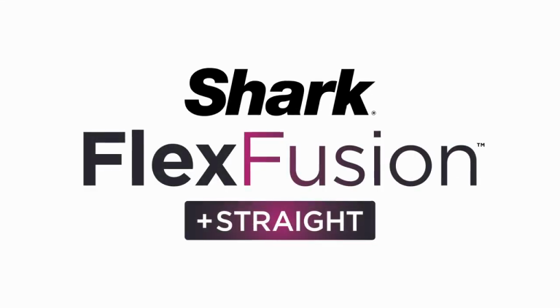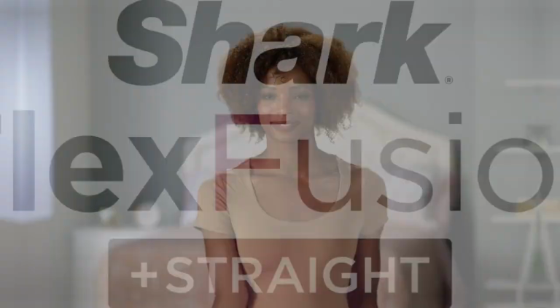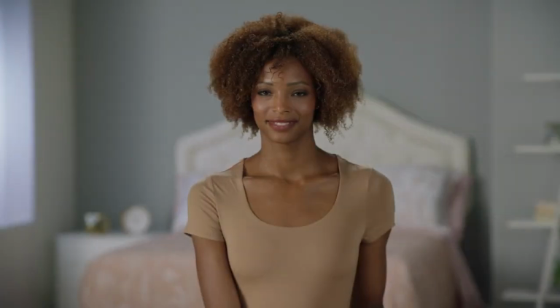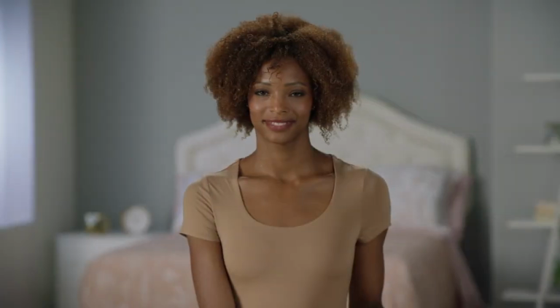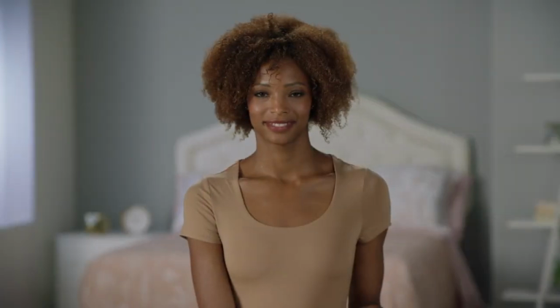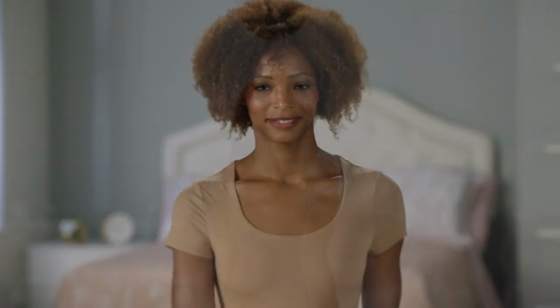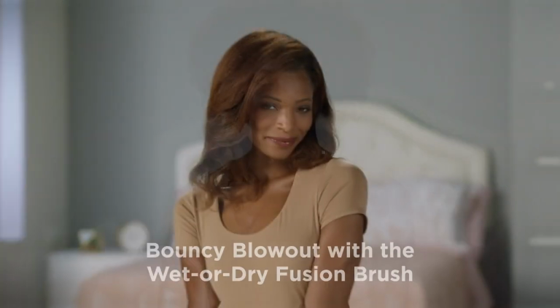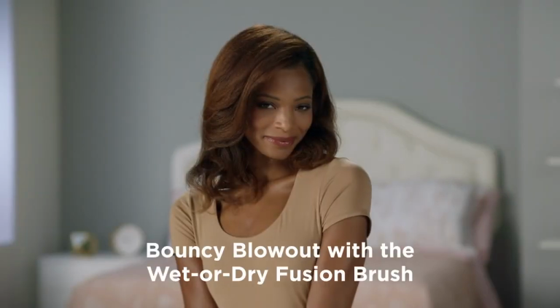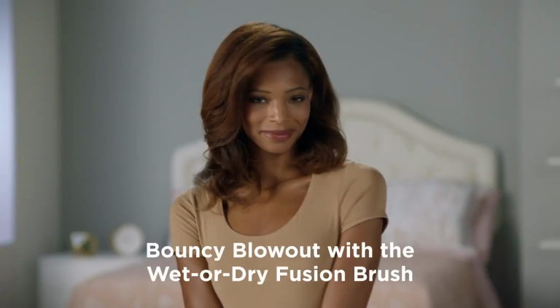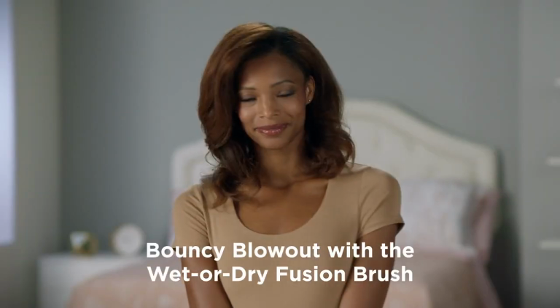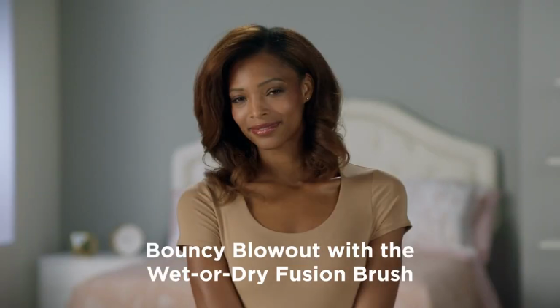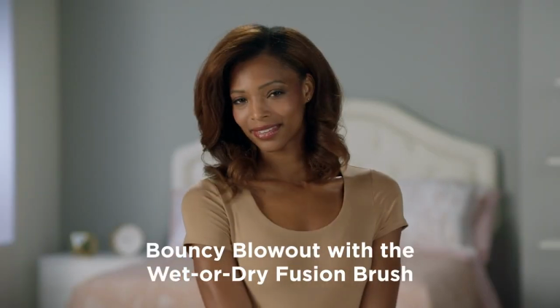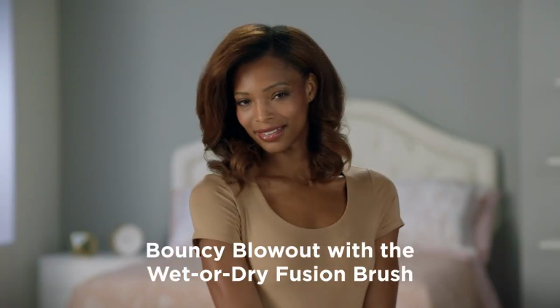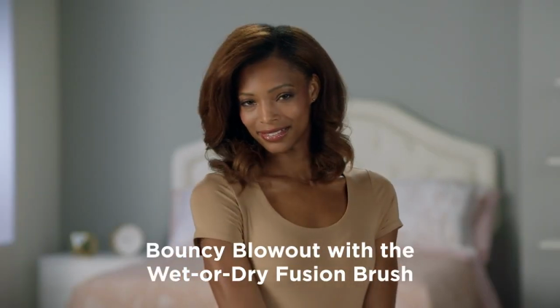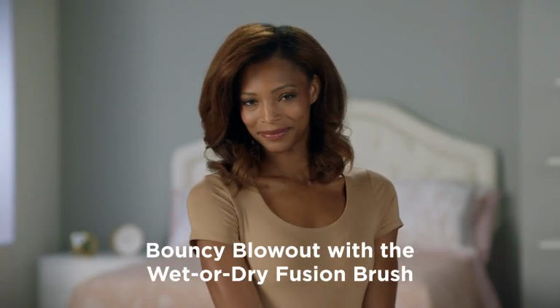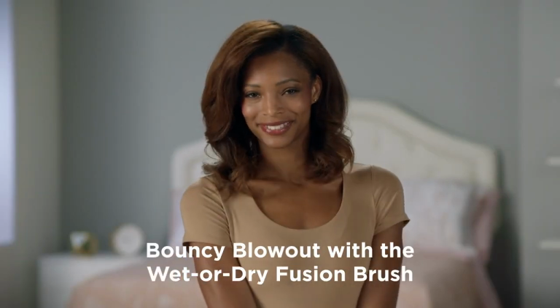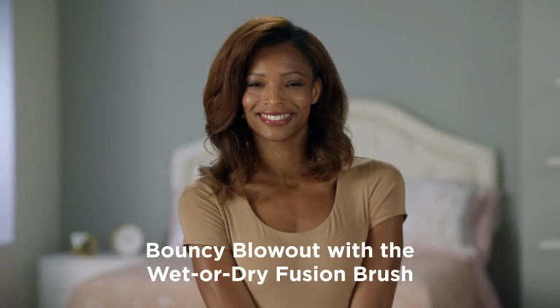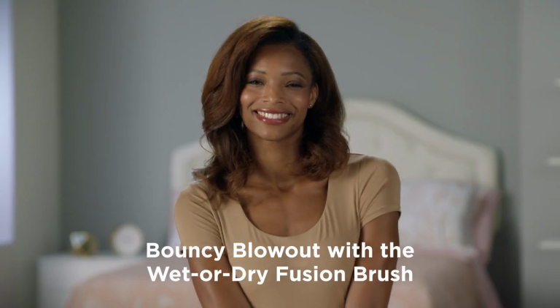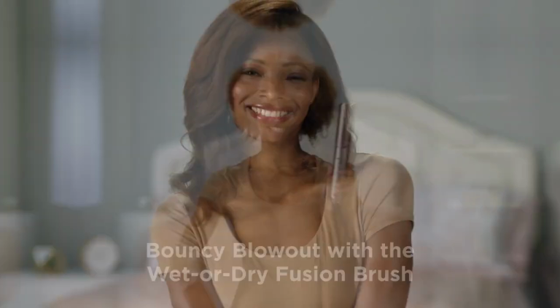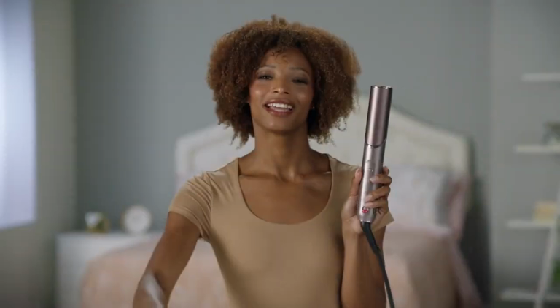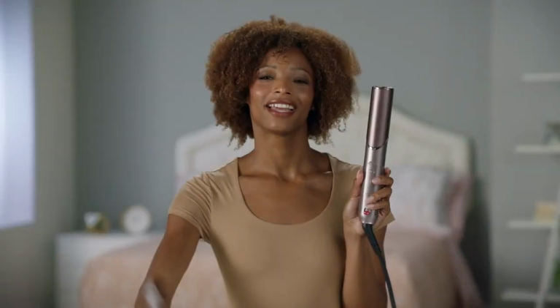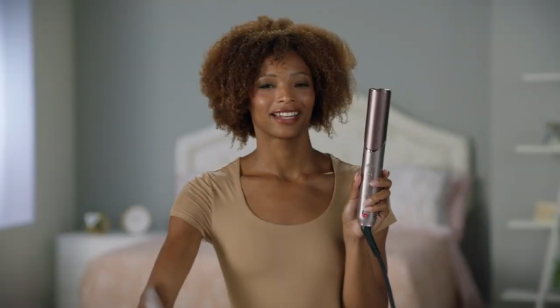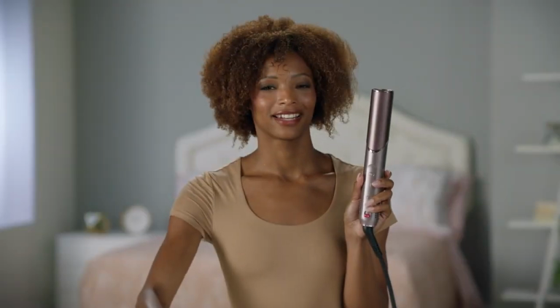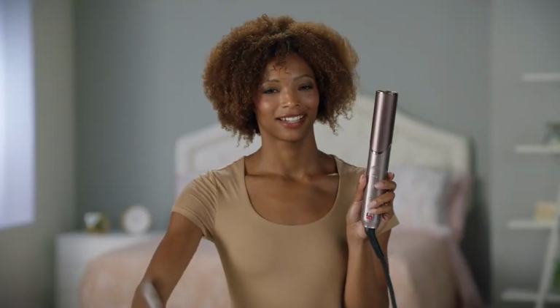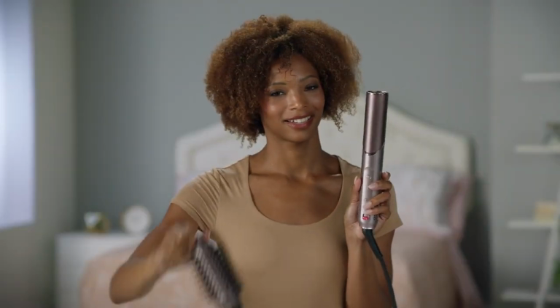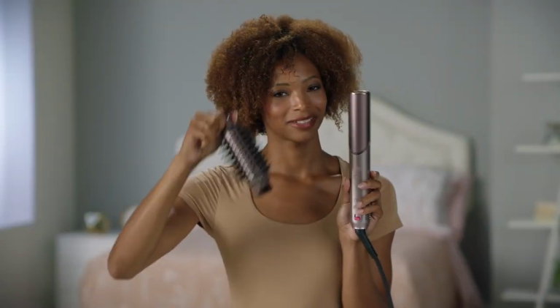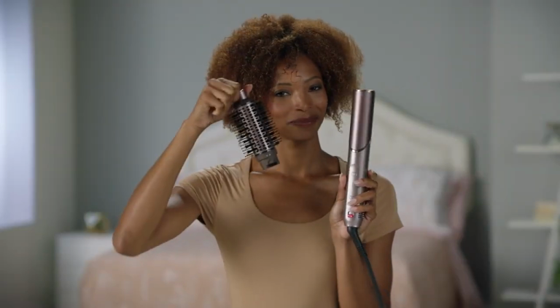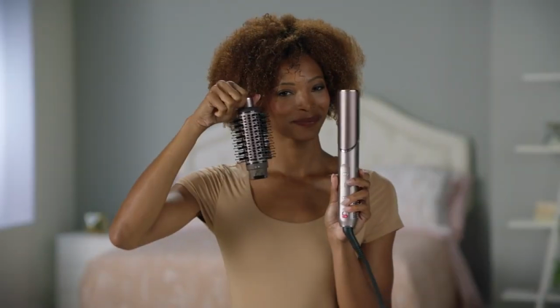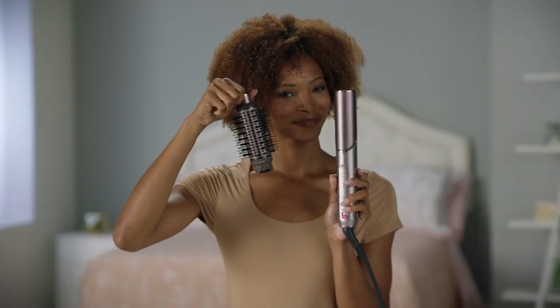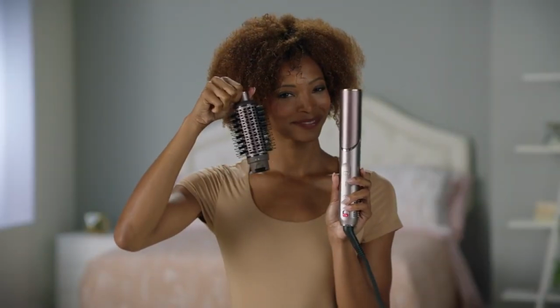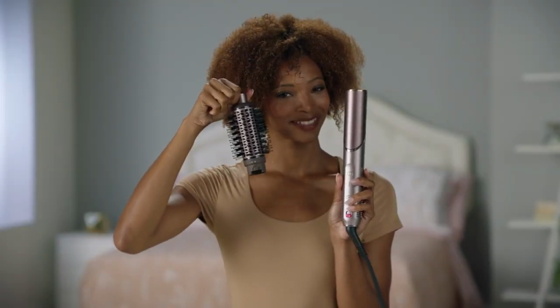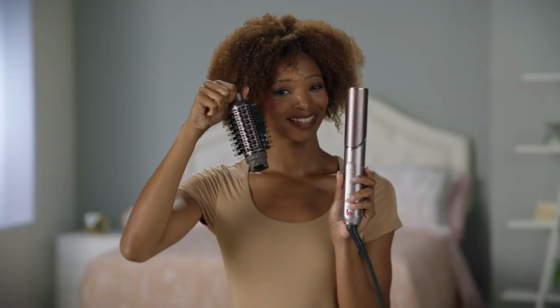Hey everyone! Here's my secret to styling salon quality blowouts on coily hair: the Shark Flex Fusion Wet or Dry Fusion Brush.